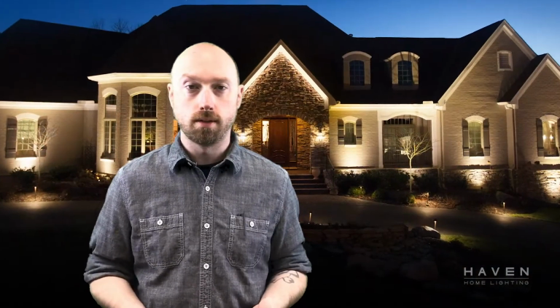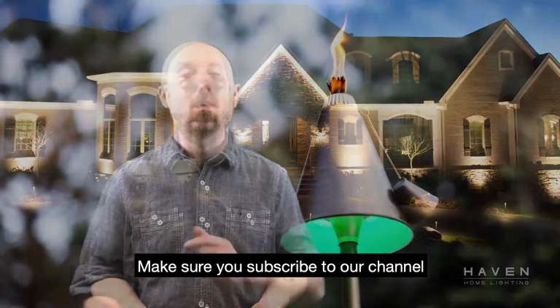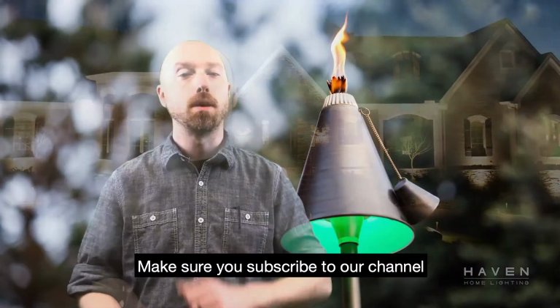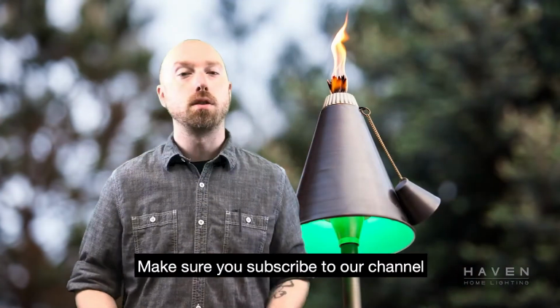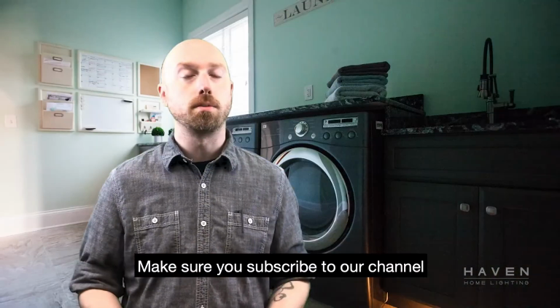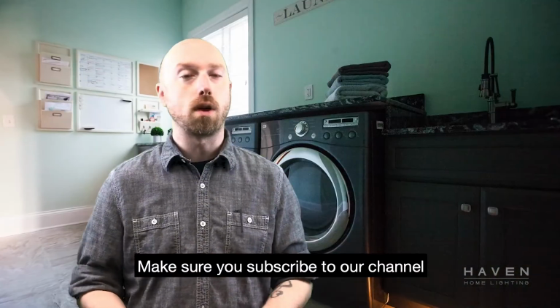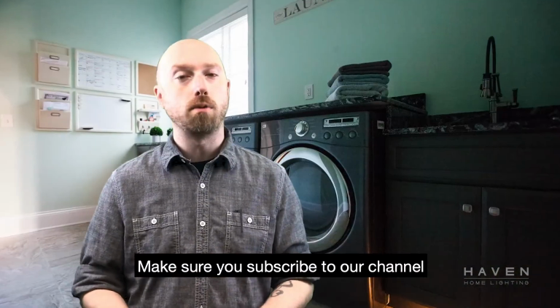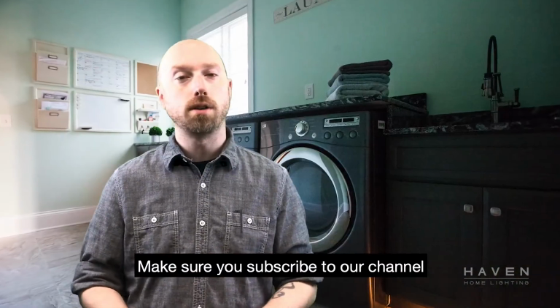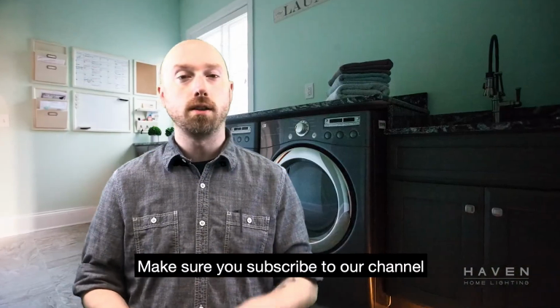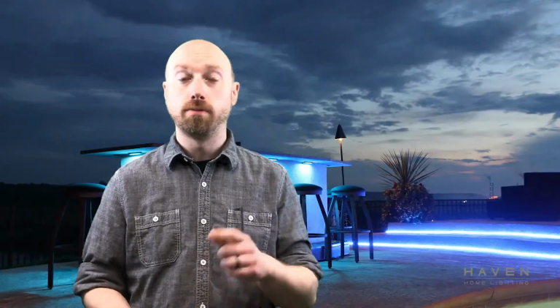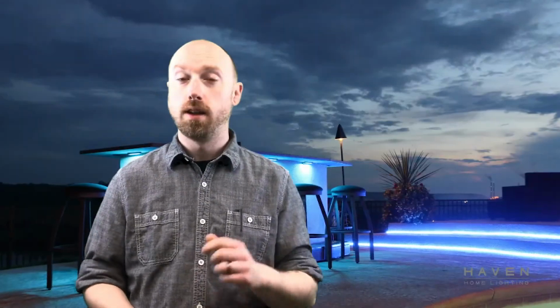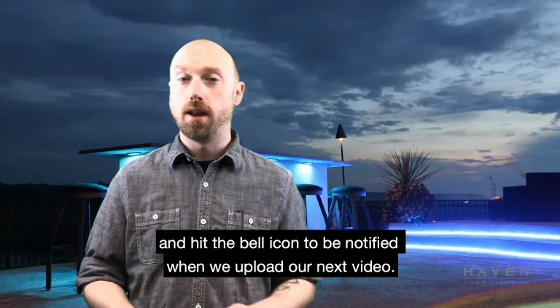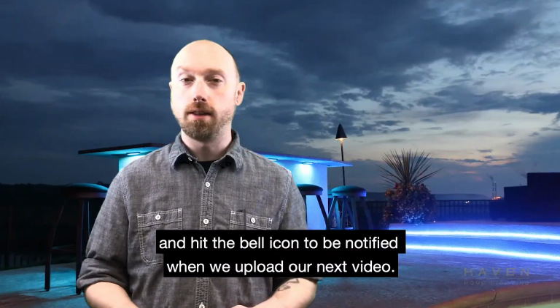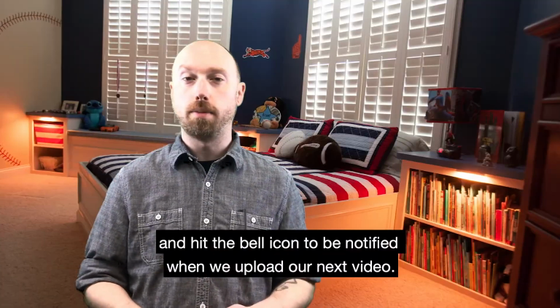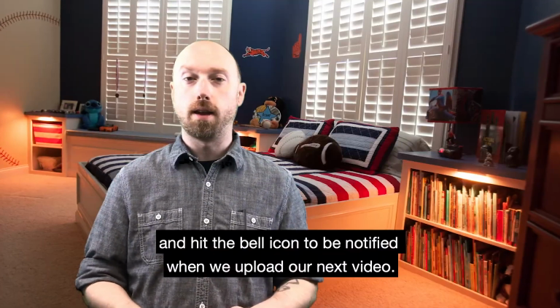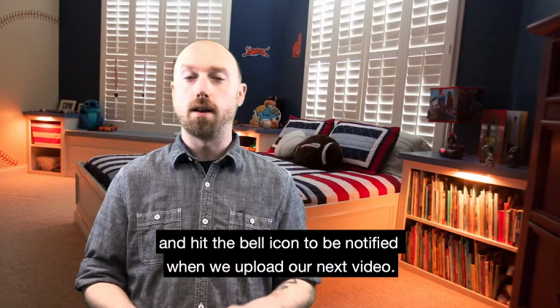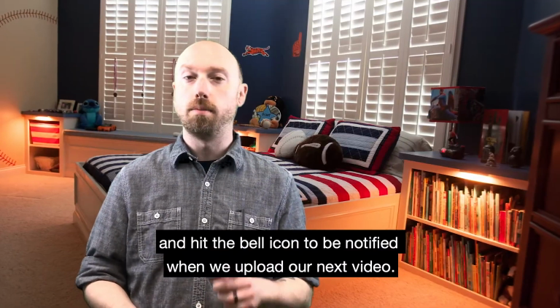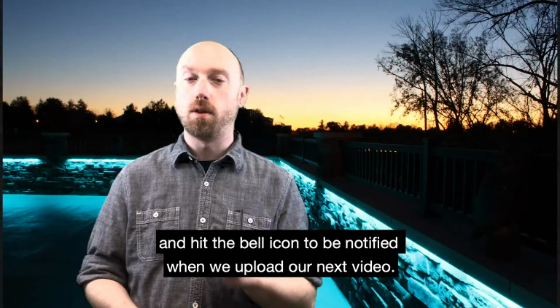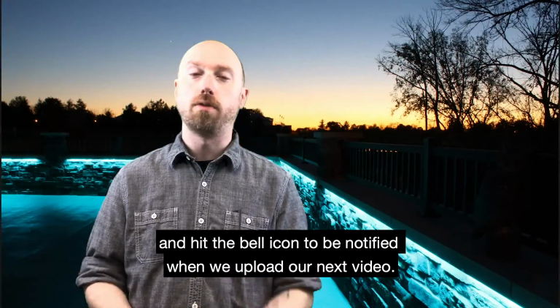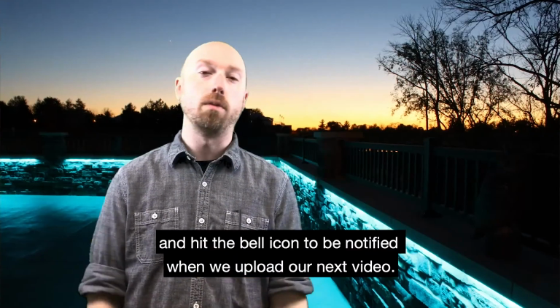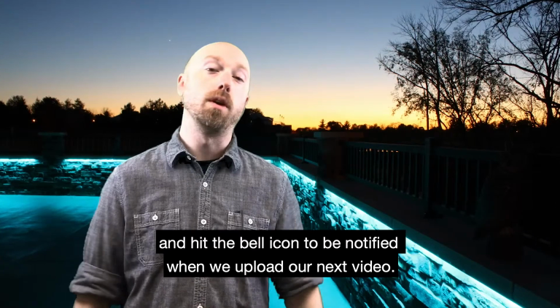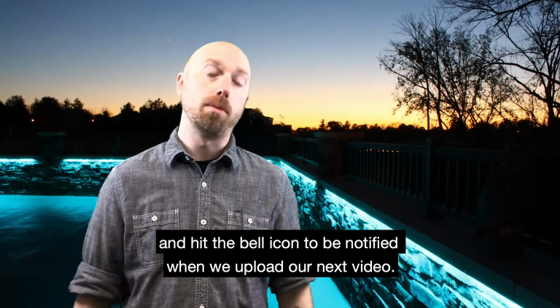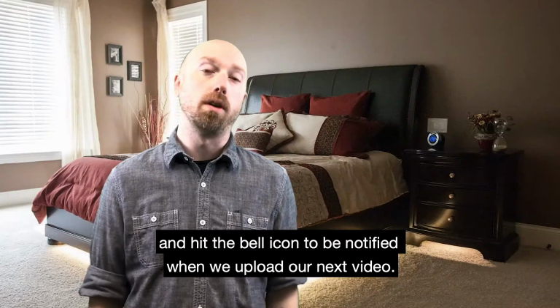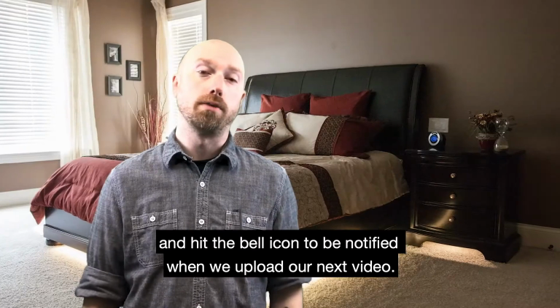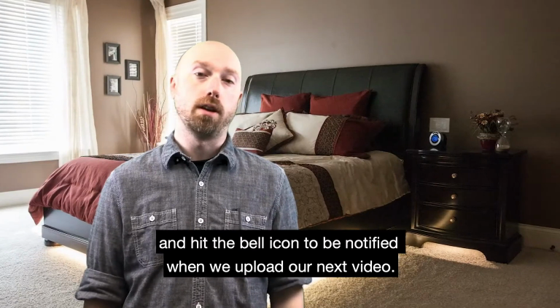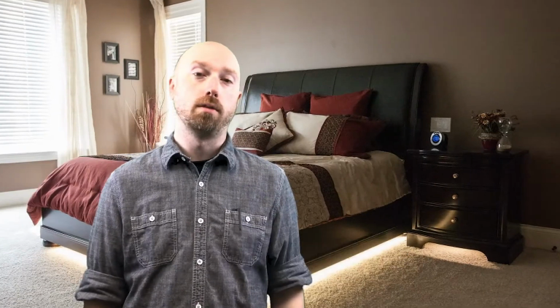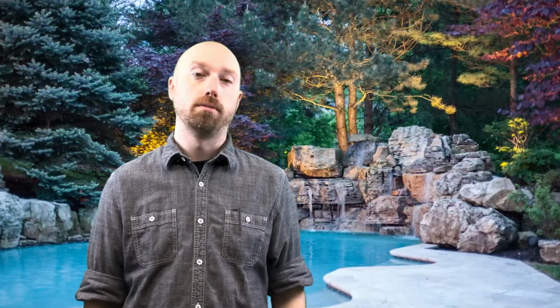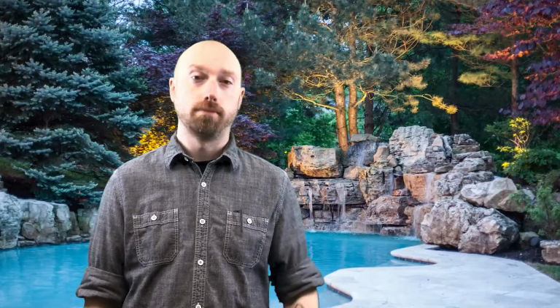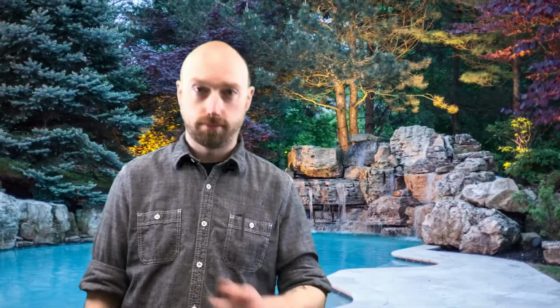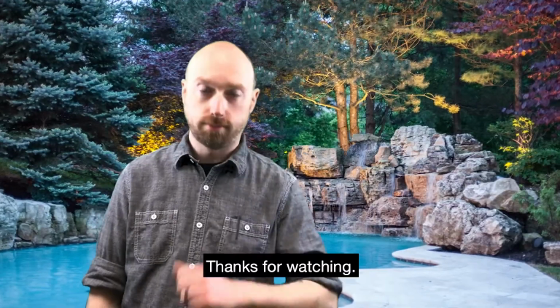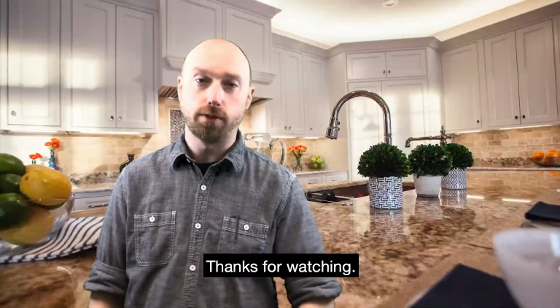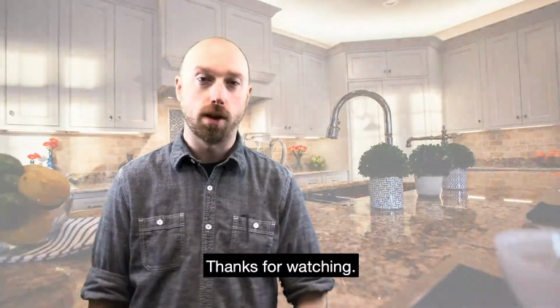Make sure you subscribe to our channel and hit the bell icon to be notified when we upload our next video. Thanks for watching.